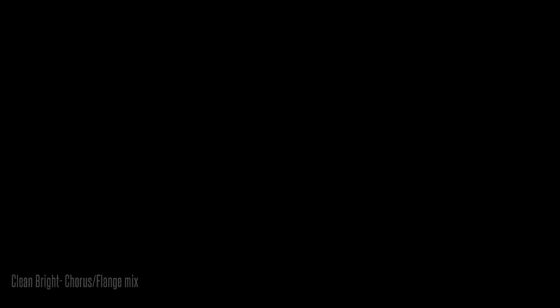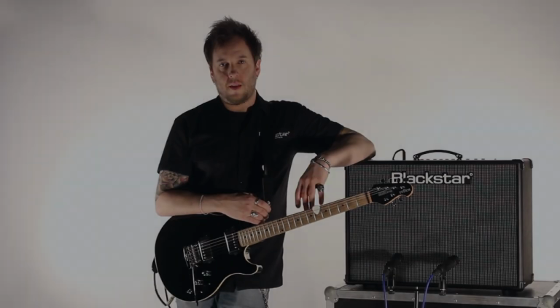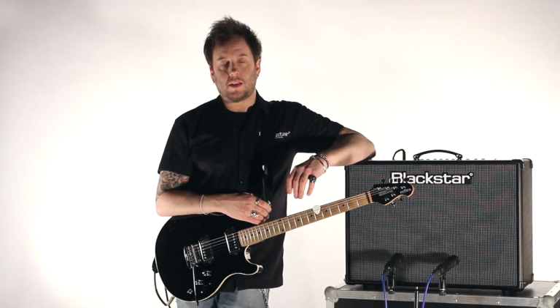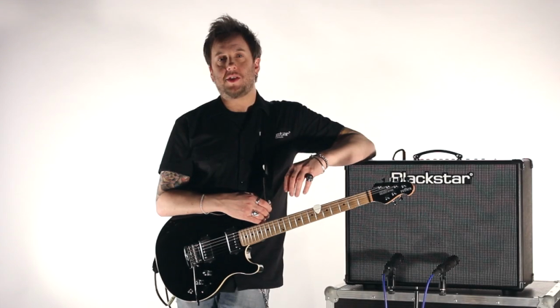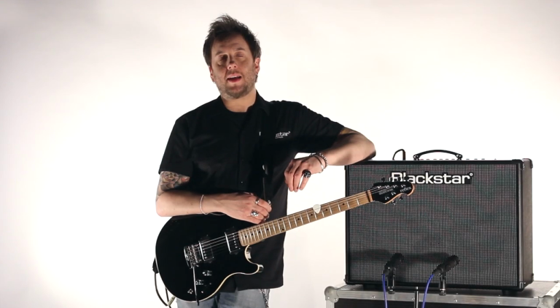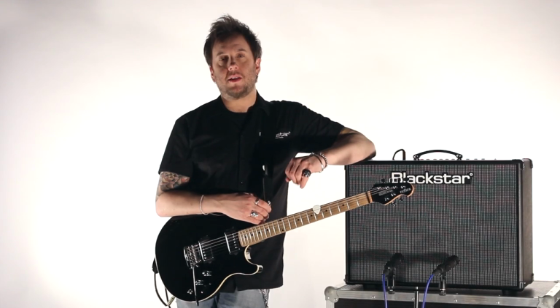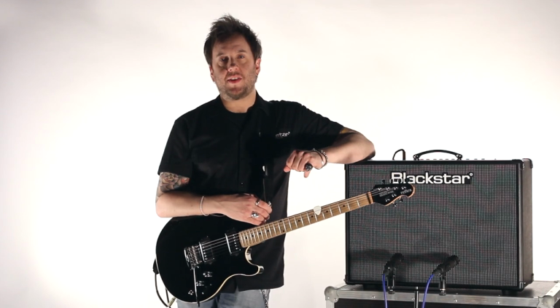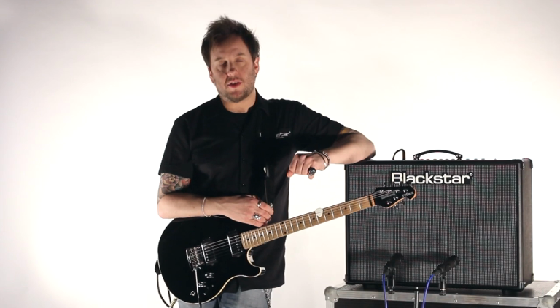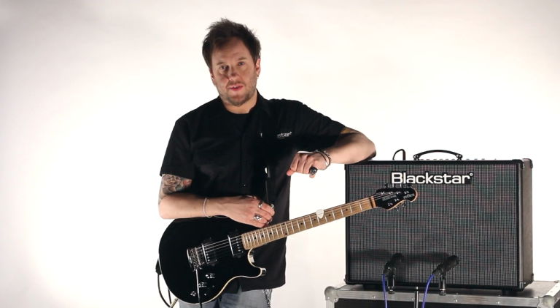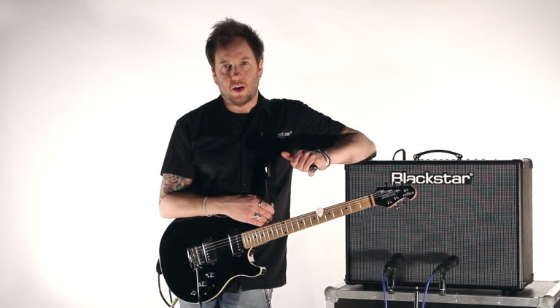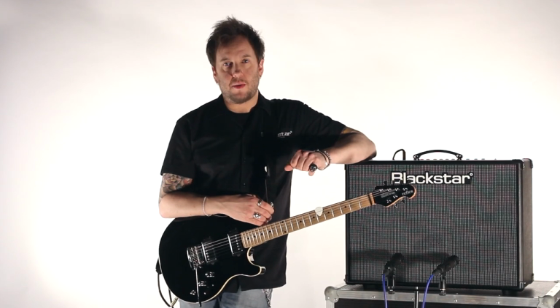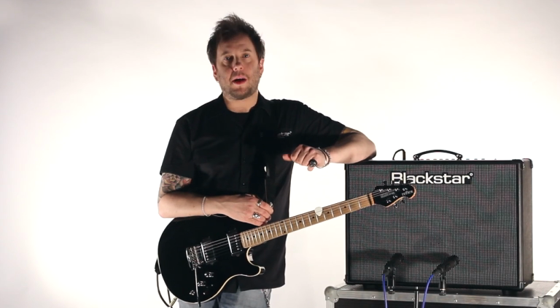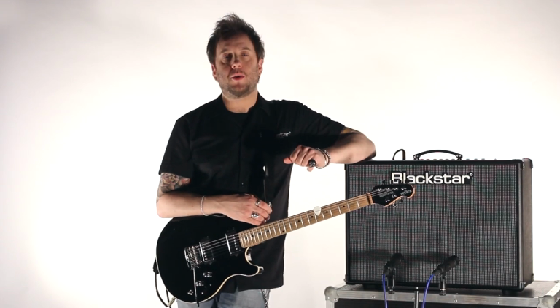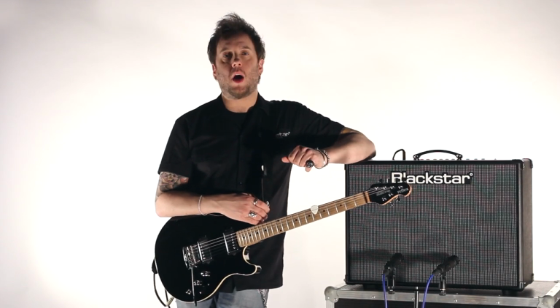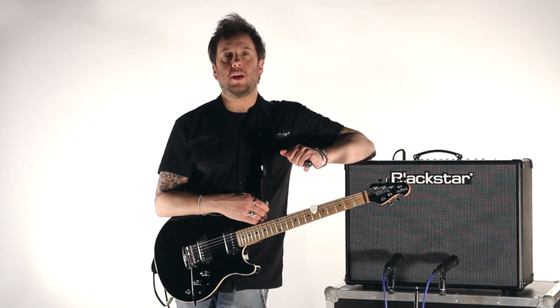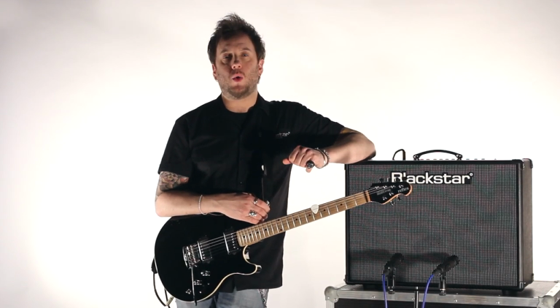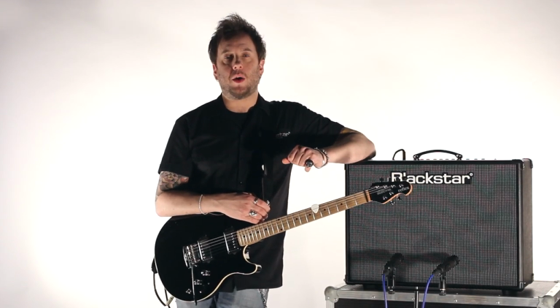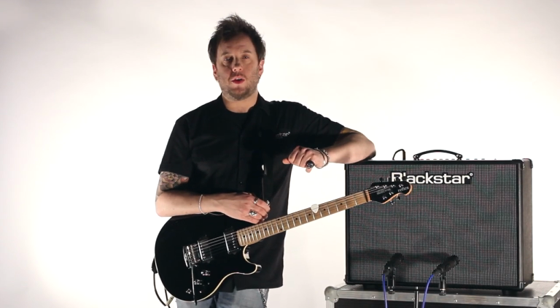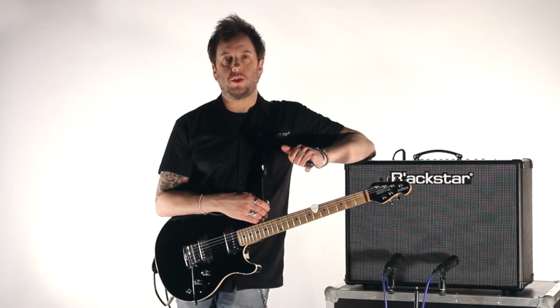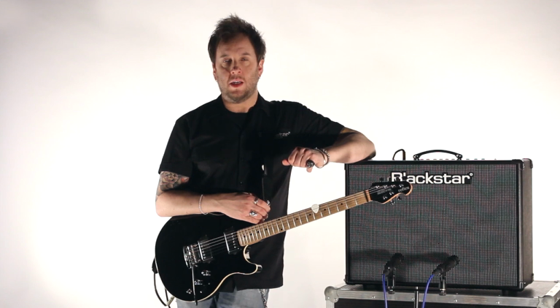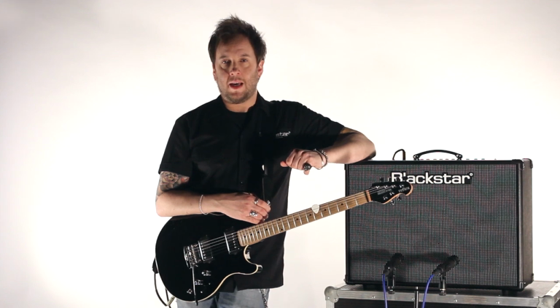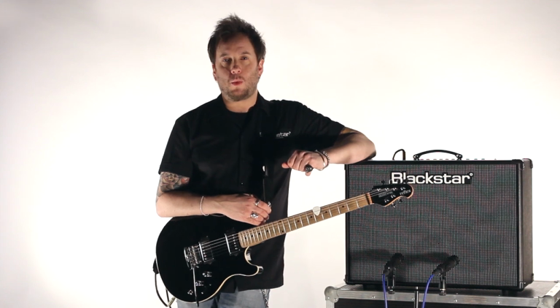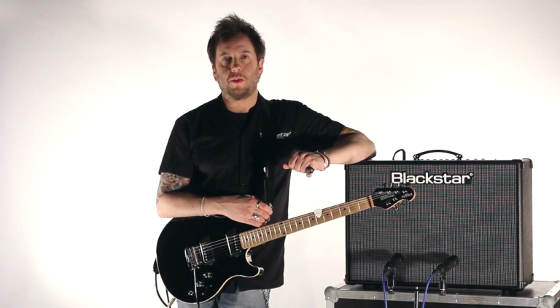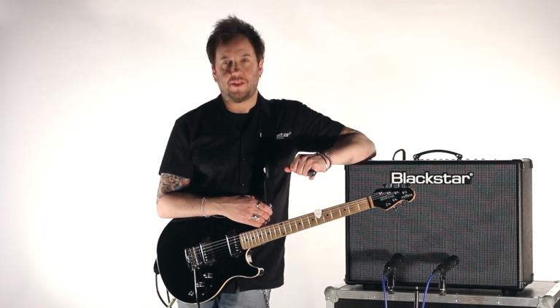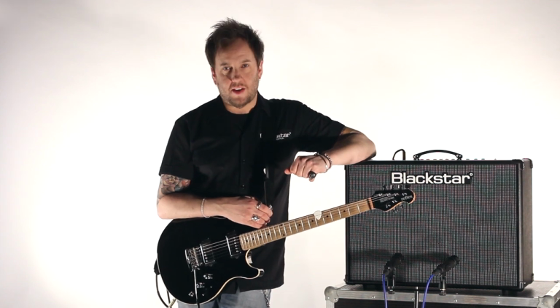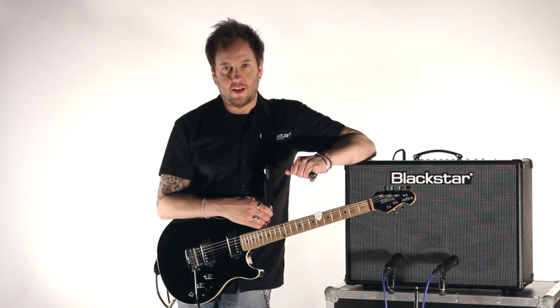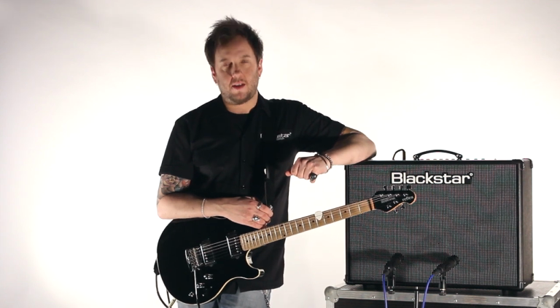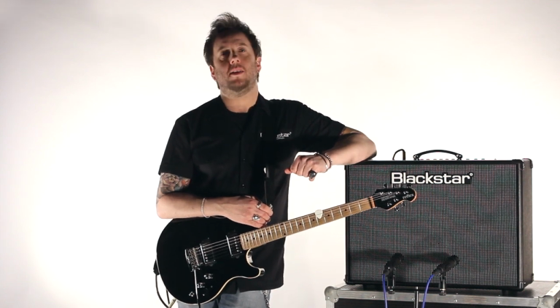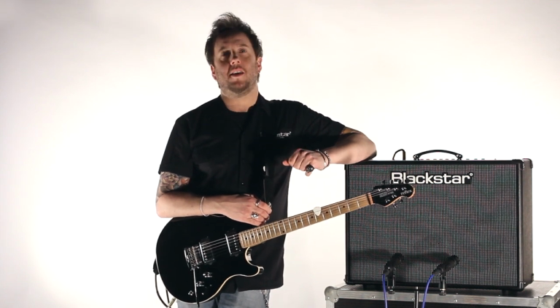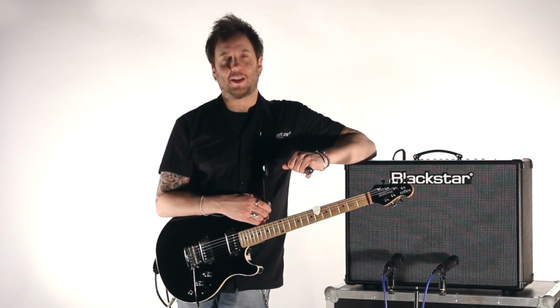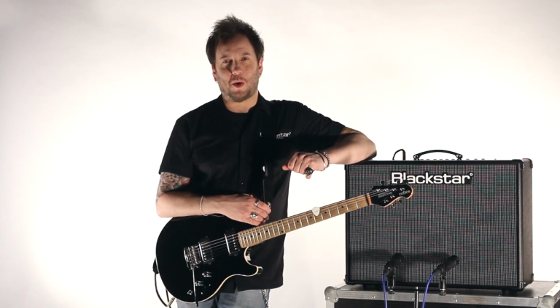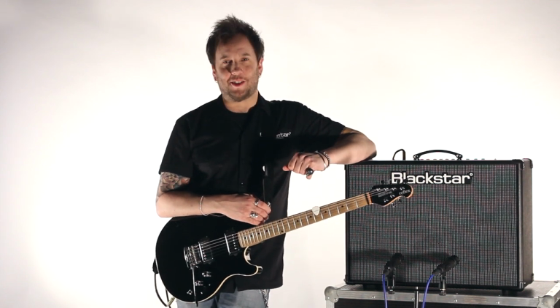Thanks for checking out this features video of the brand new ID Core 100 and 150. Thanks for watching.